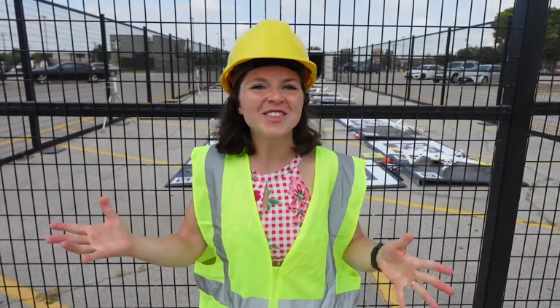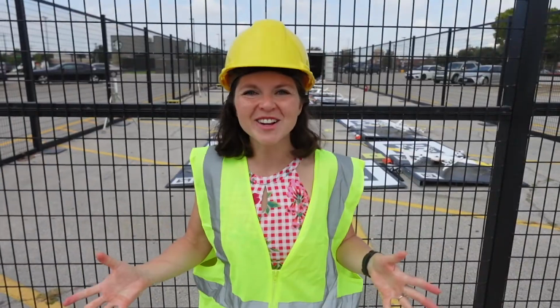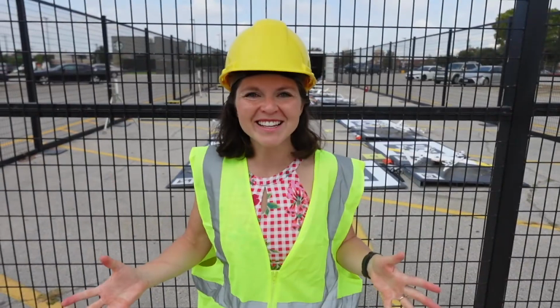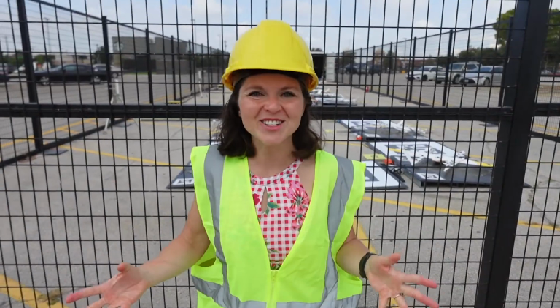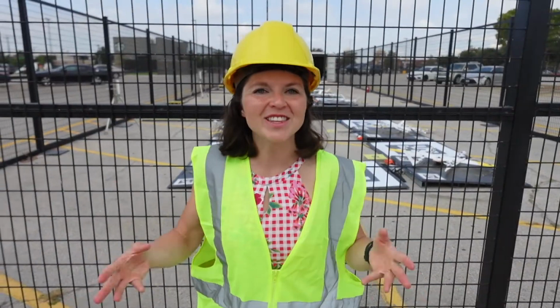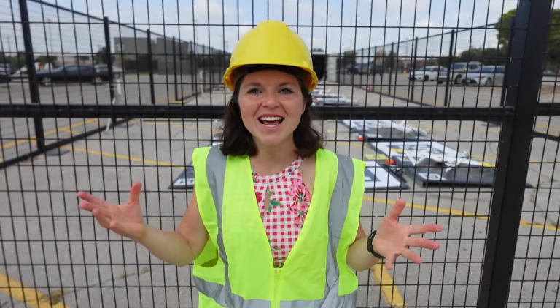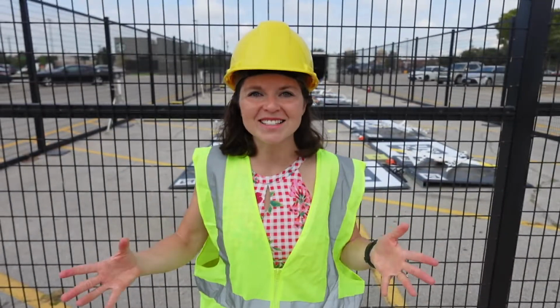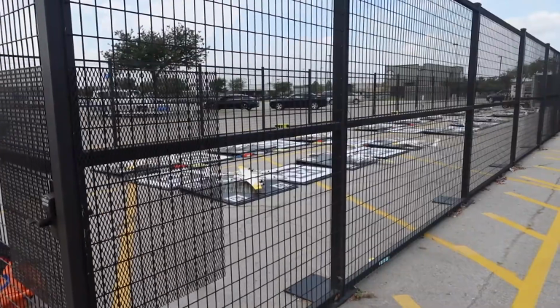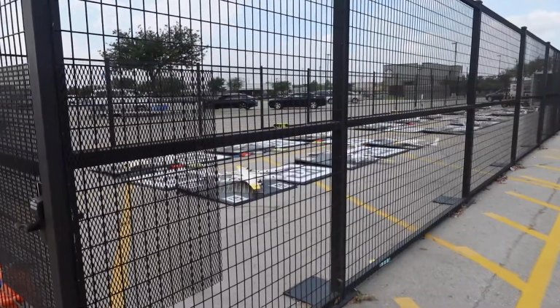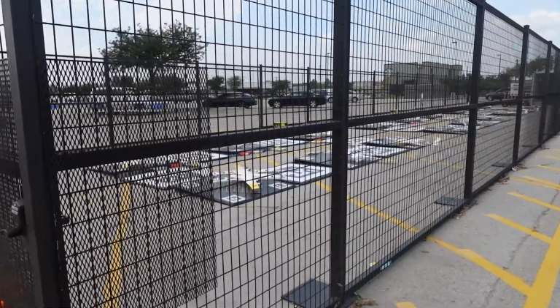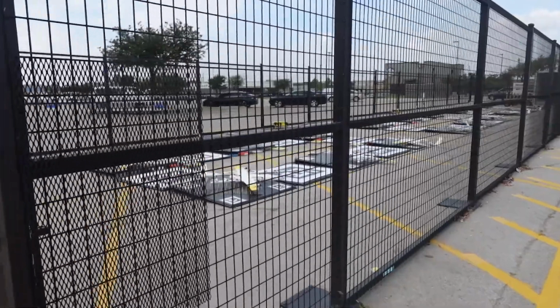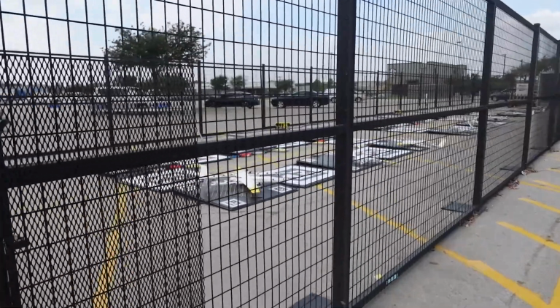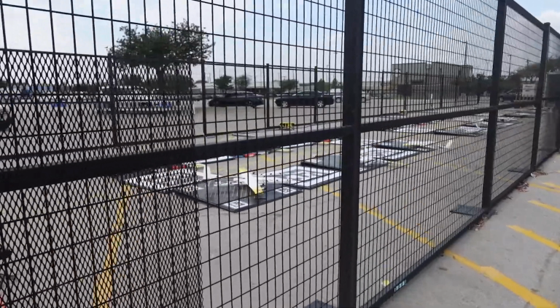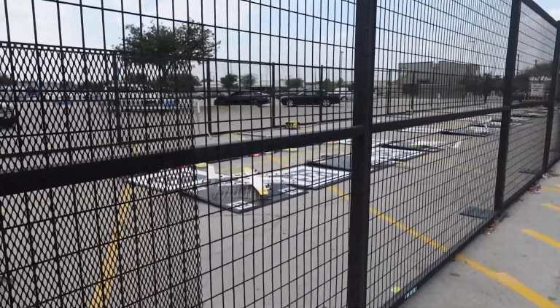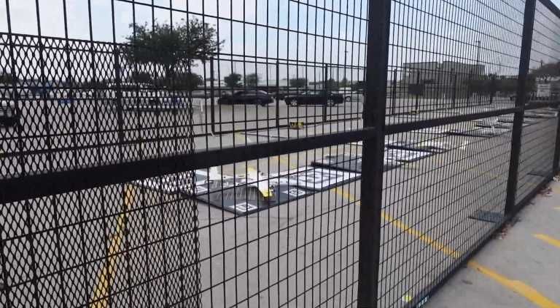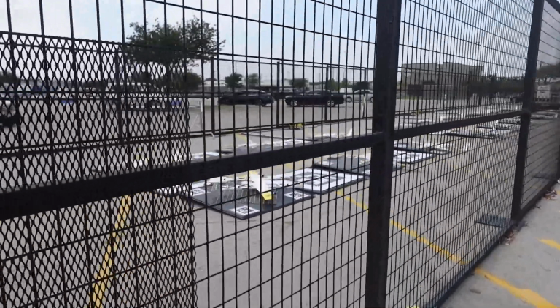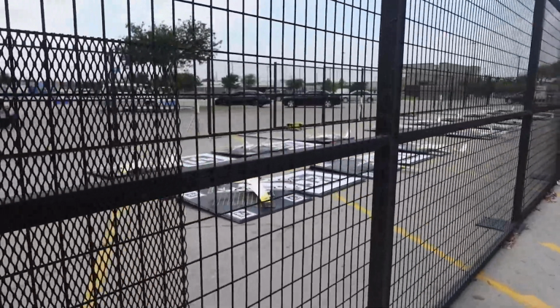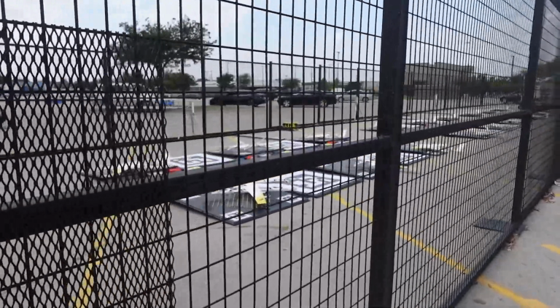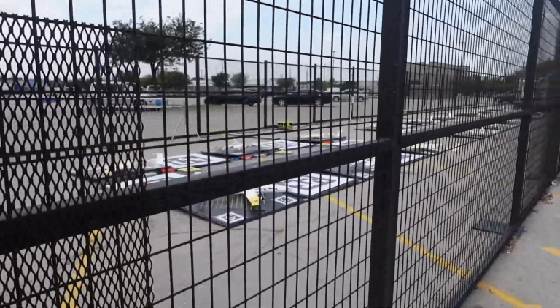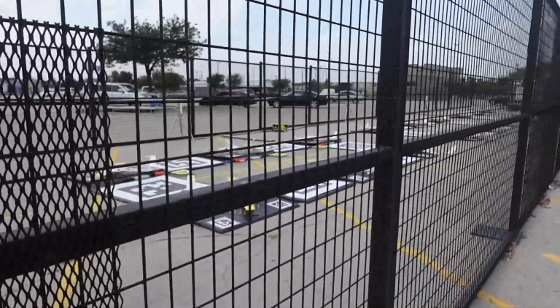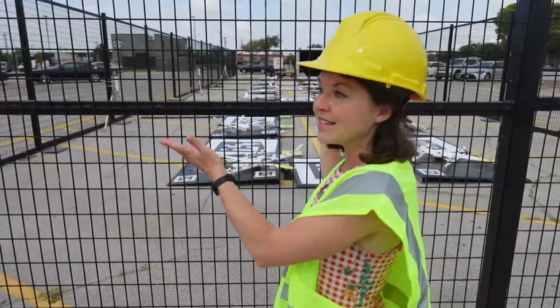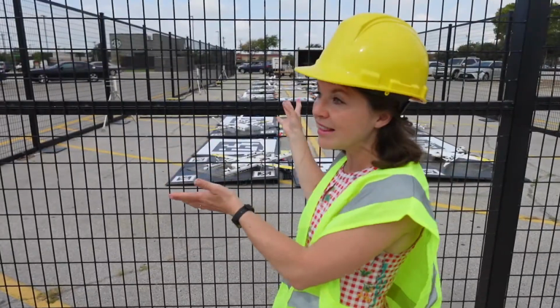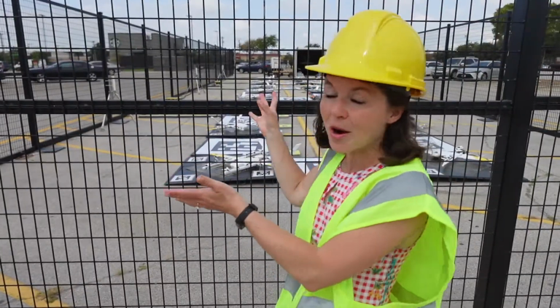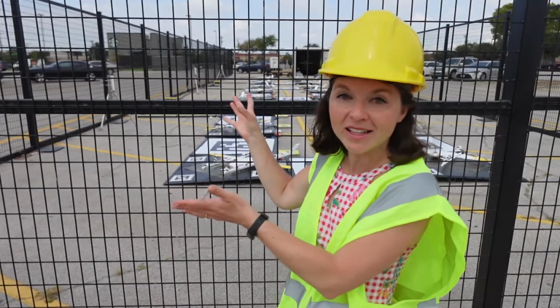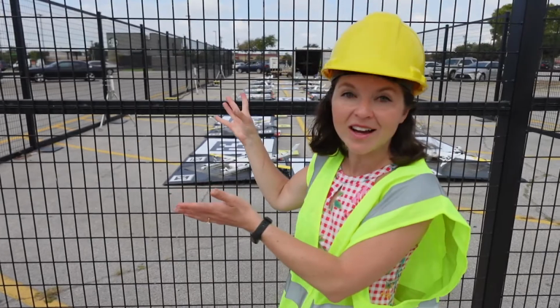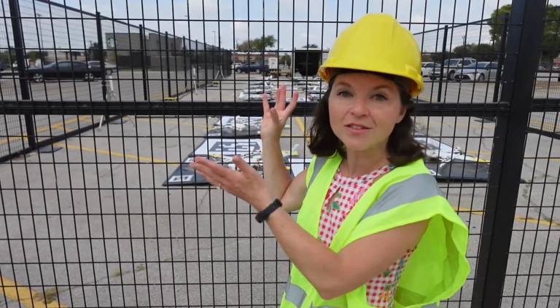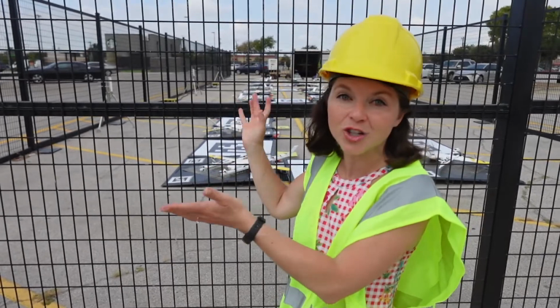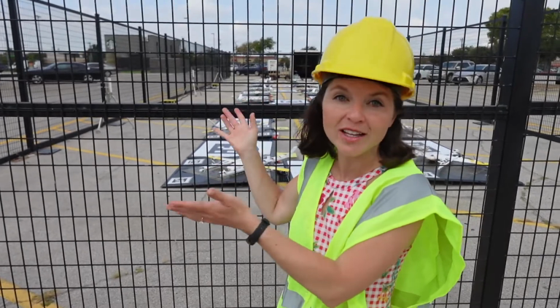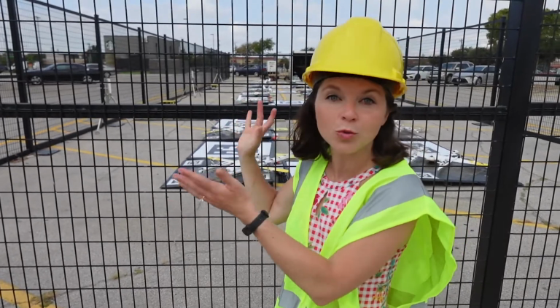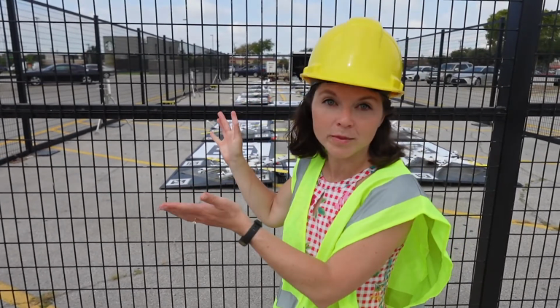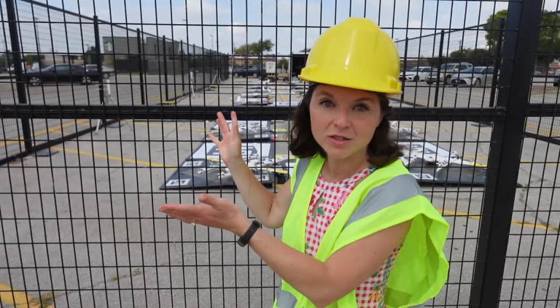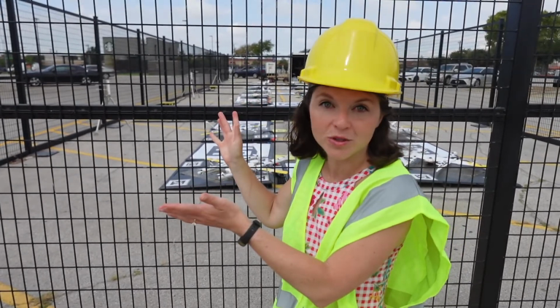So this right here is called the Nest. It's where drones take off, land, get loaded, and recharge. It's in the parking lot of a giant Walmart store.